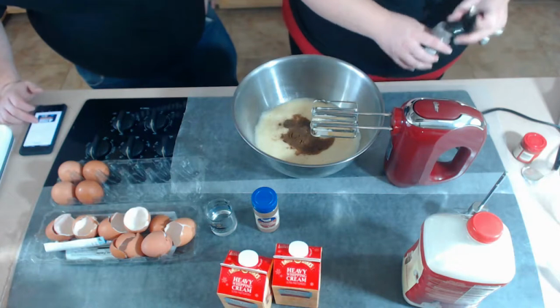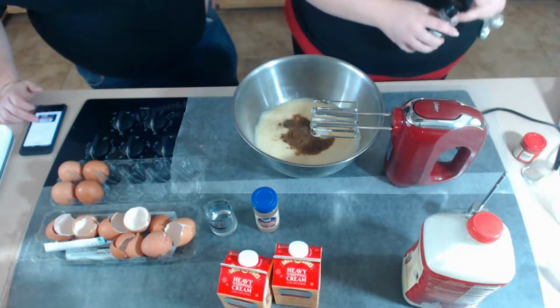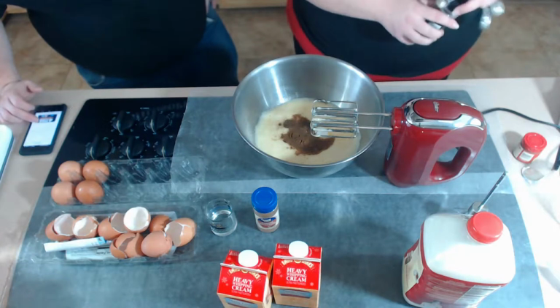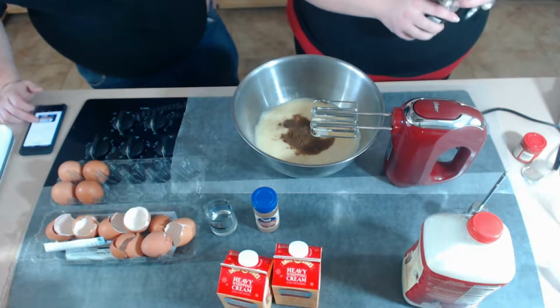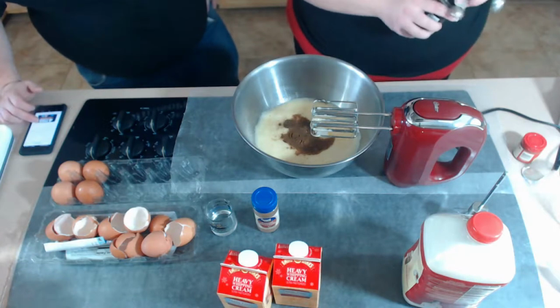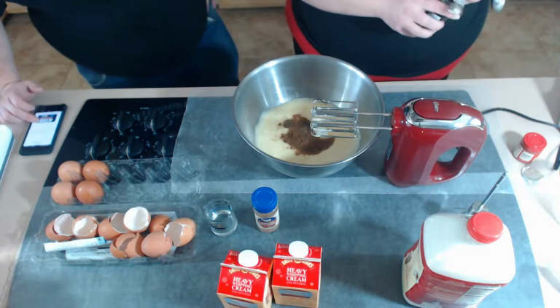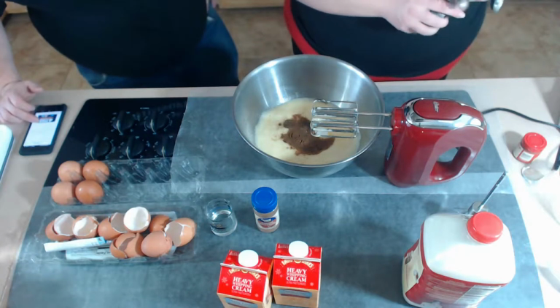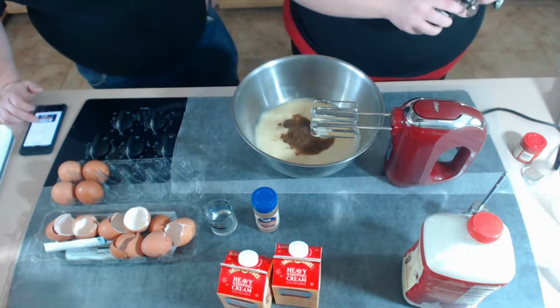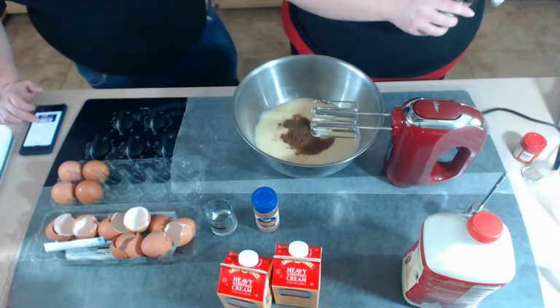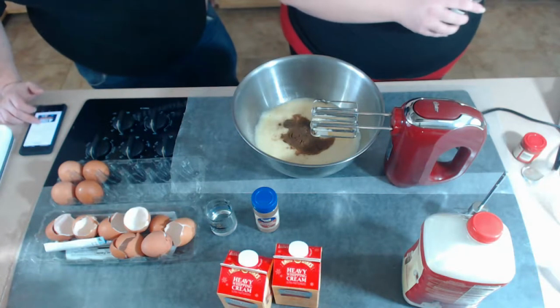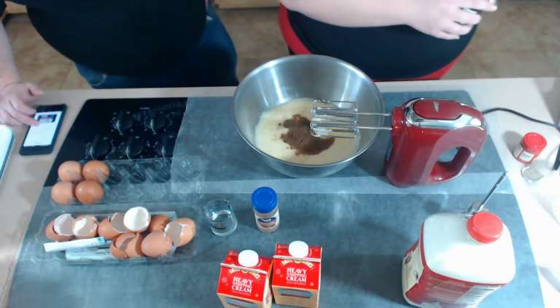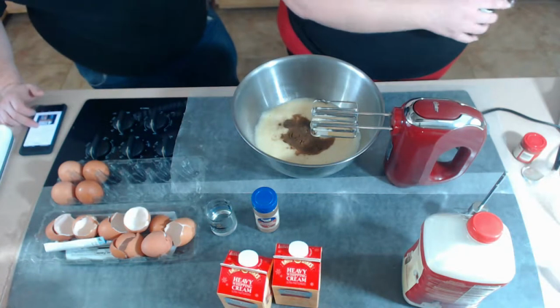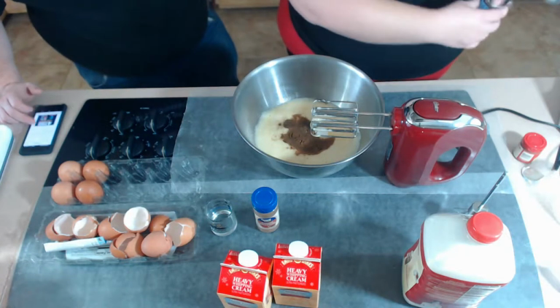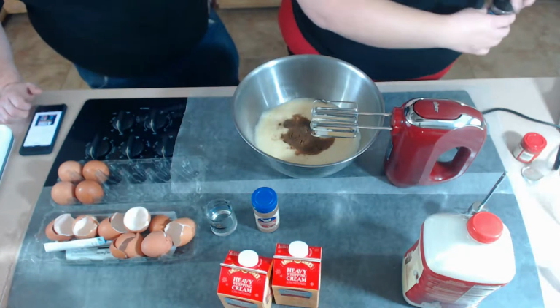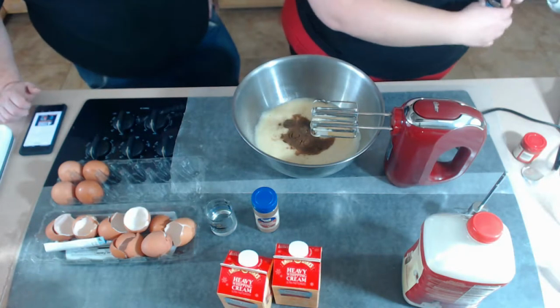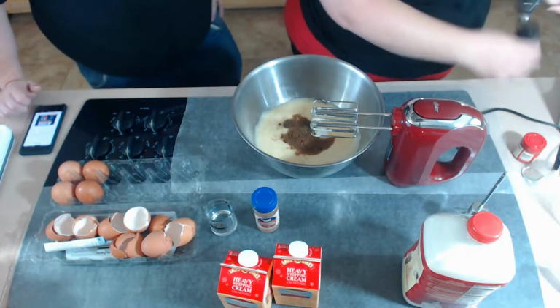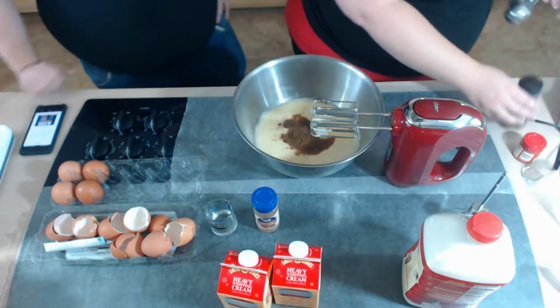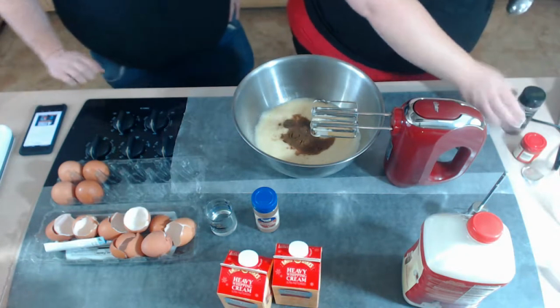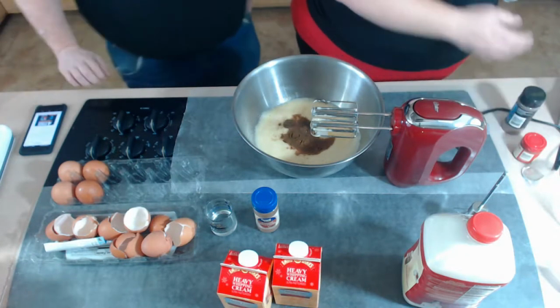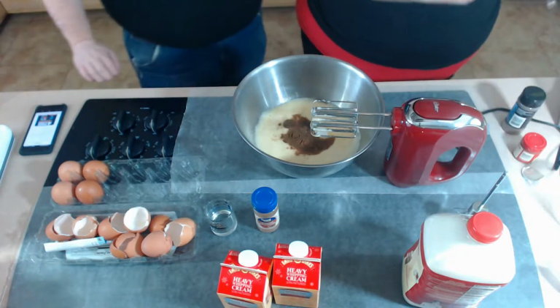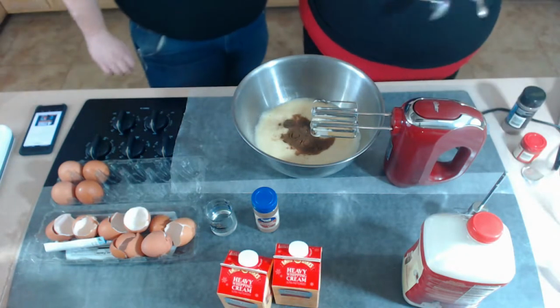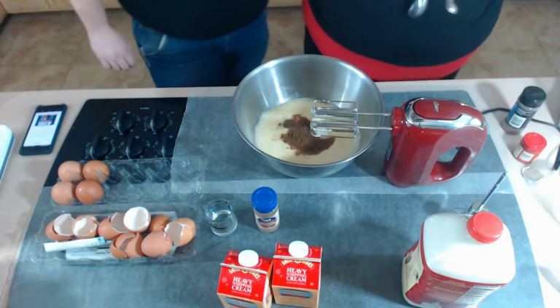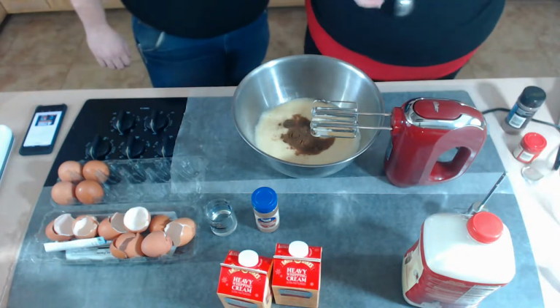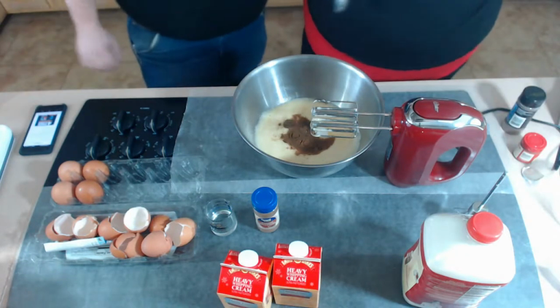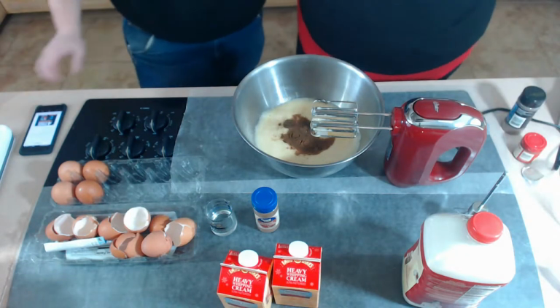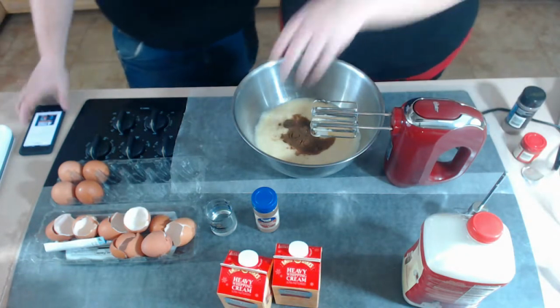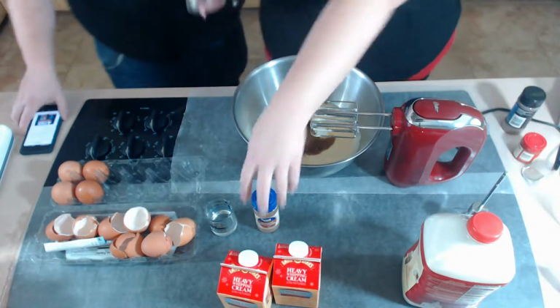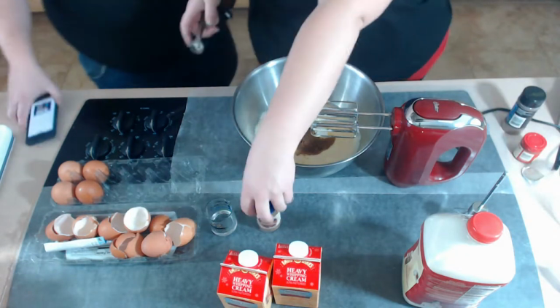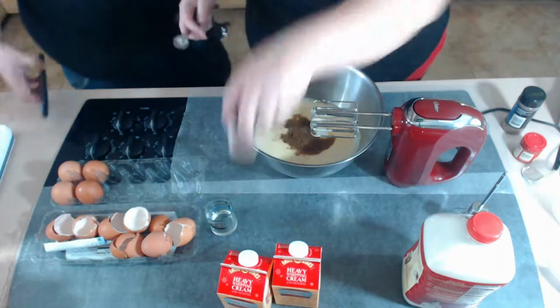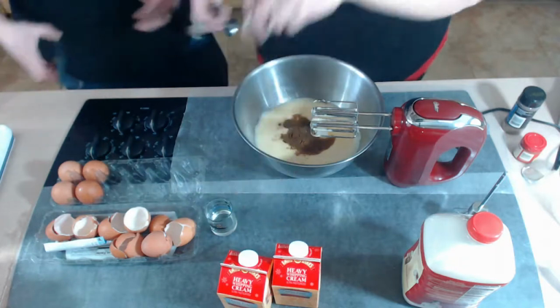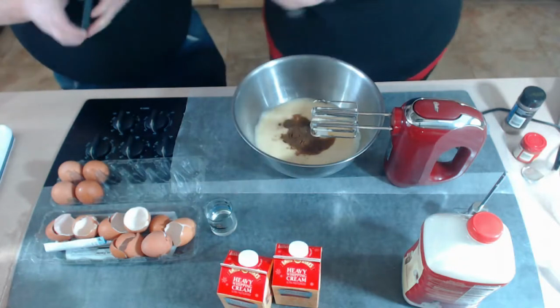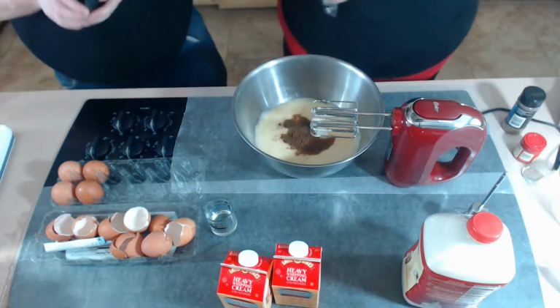Half a teaspoon of cinnamon in the original recipe, so a whole teaspoon for the double.